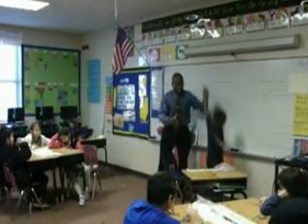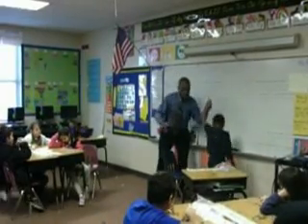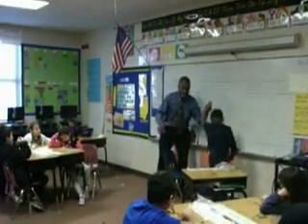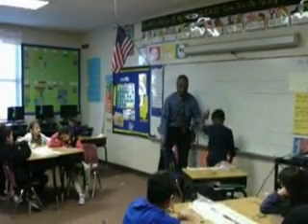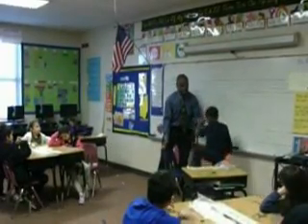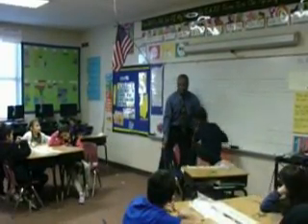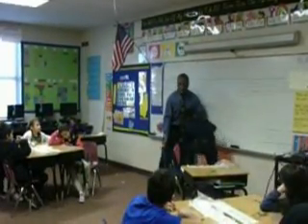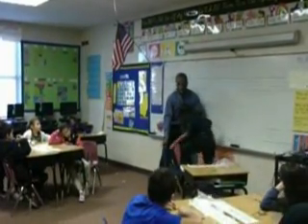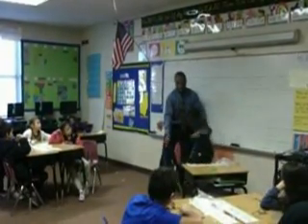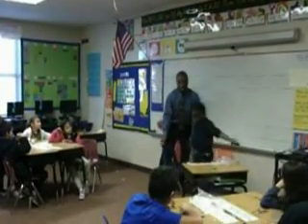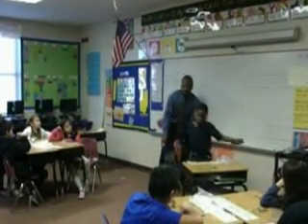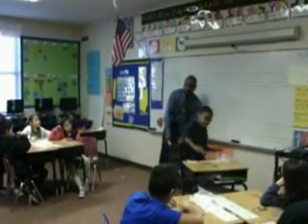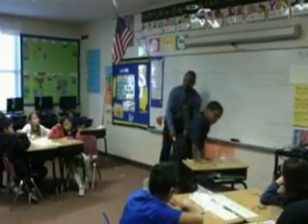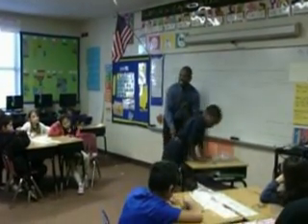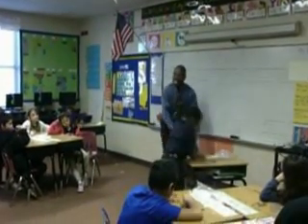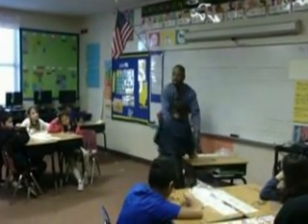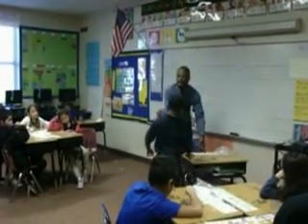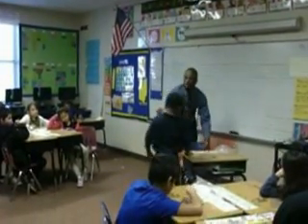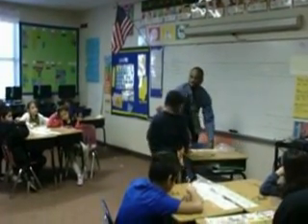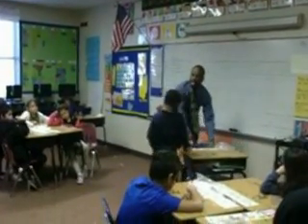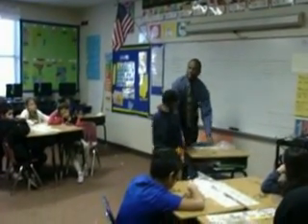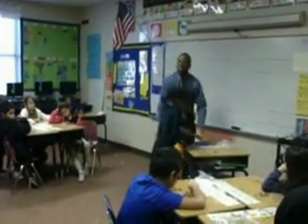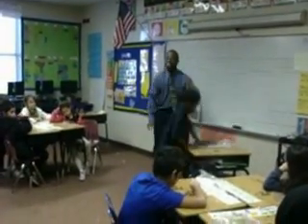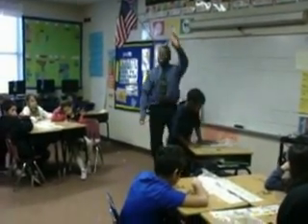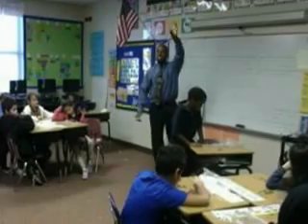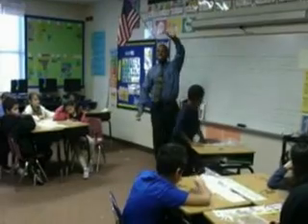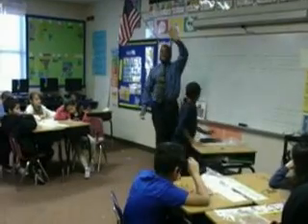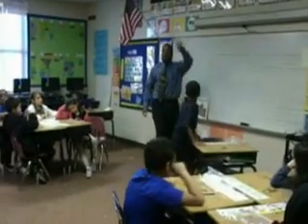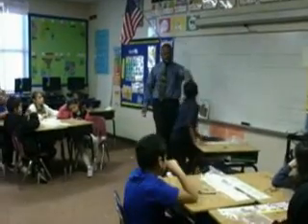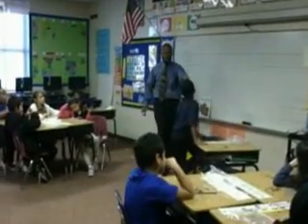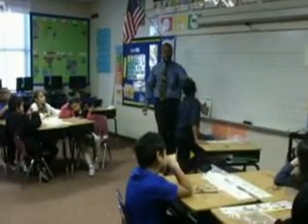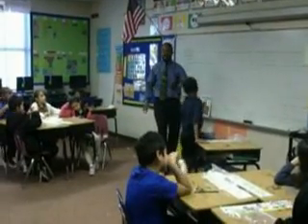2. 4. 6. 8. Good job. Good job, Jason. Have a seat.